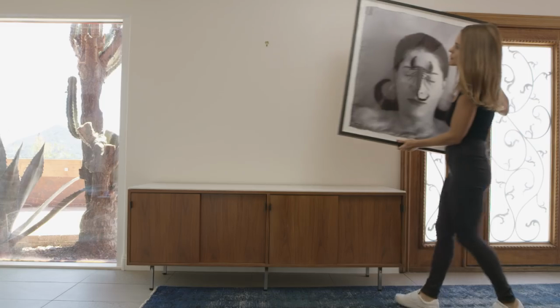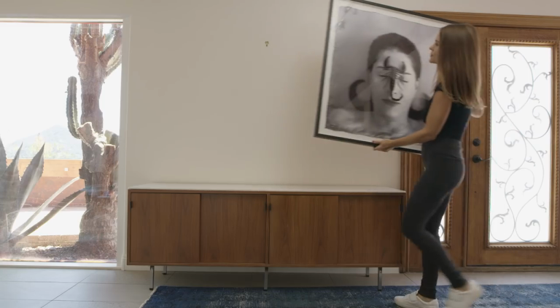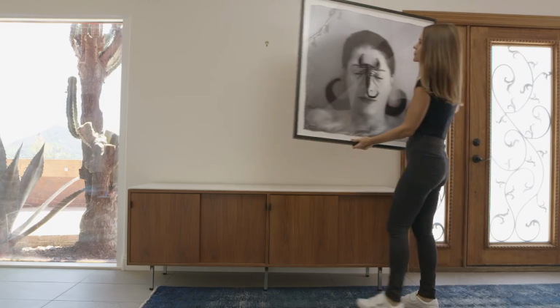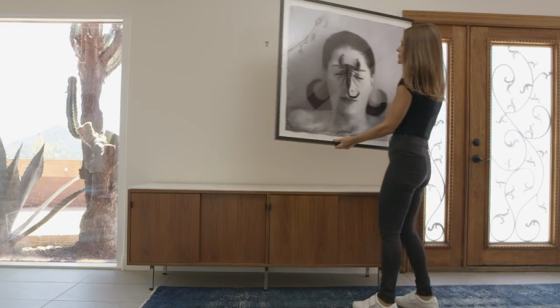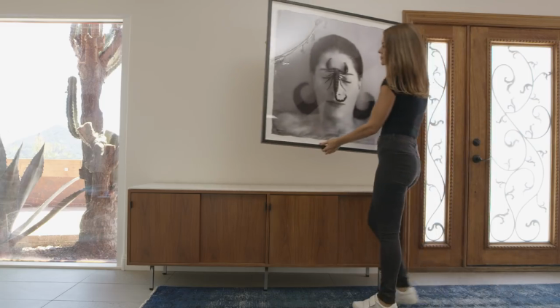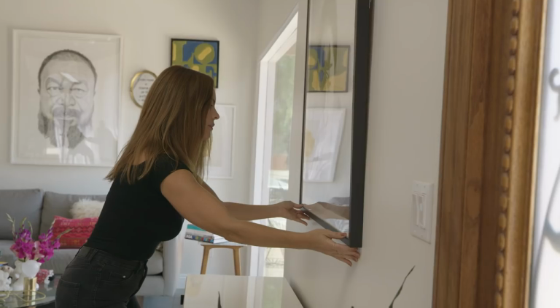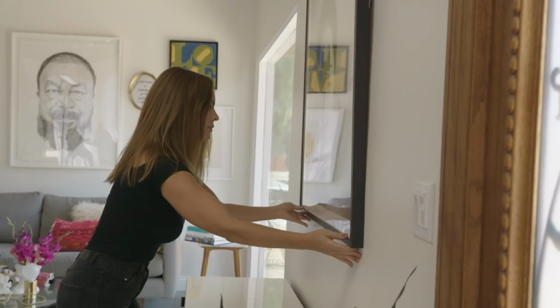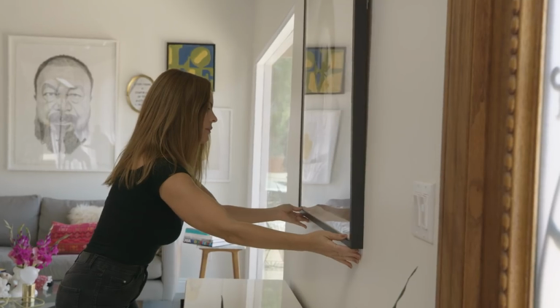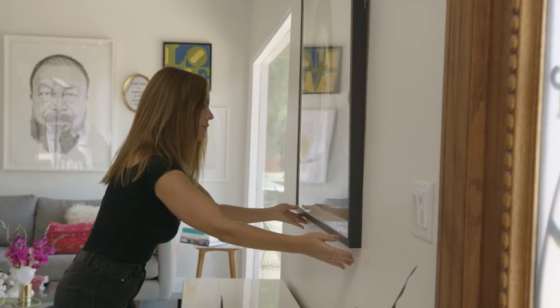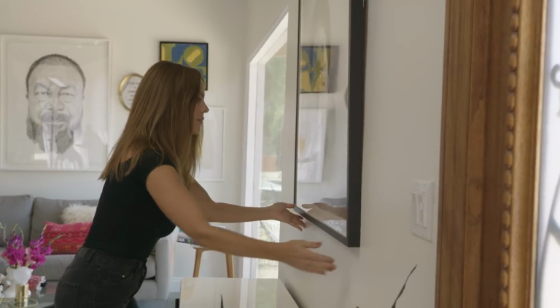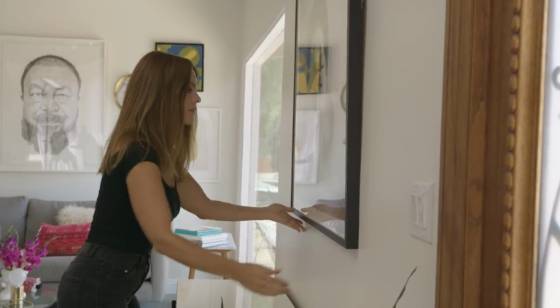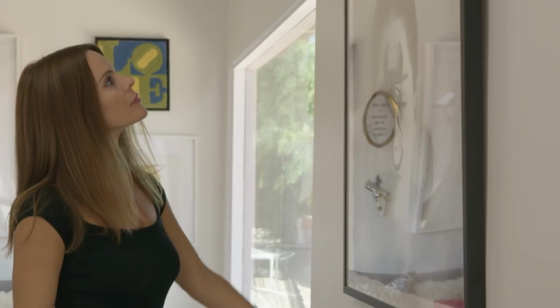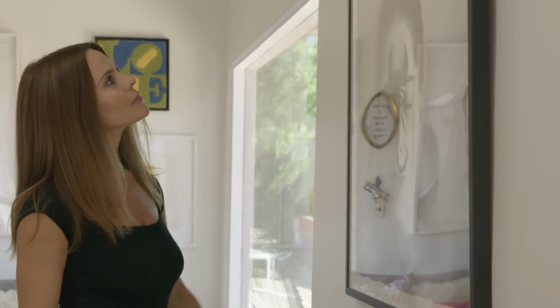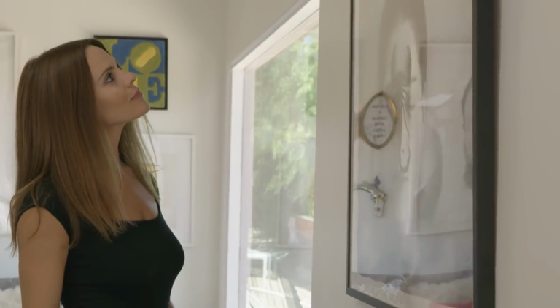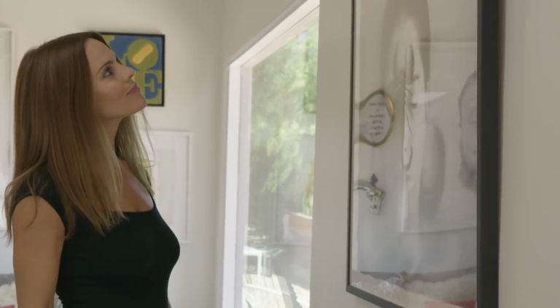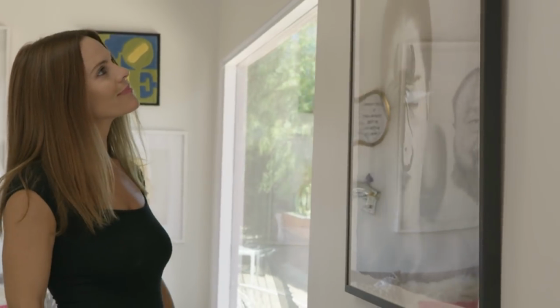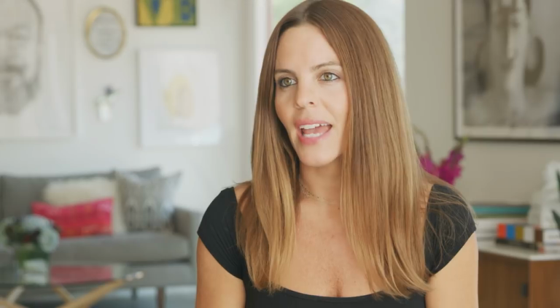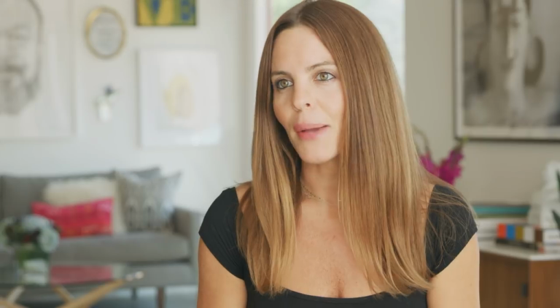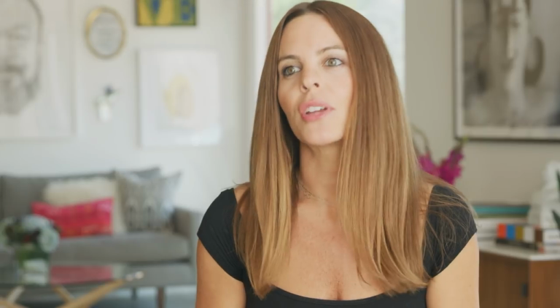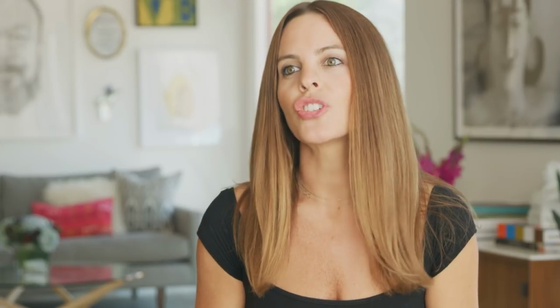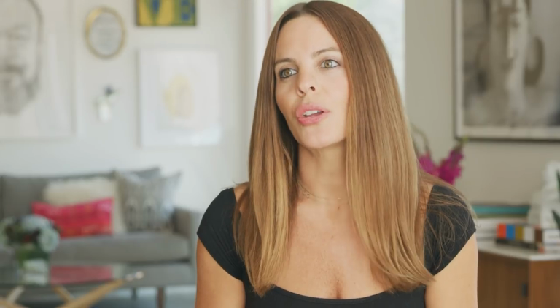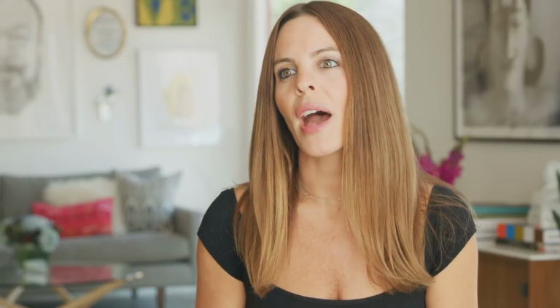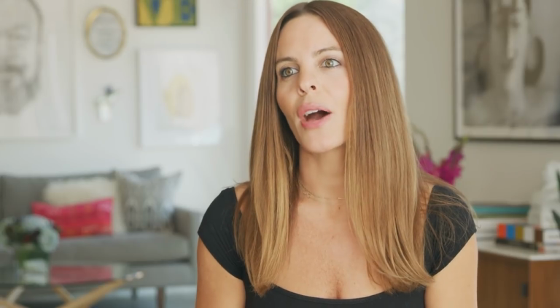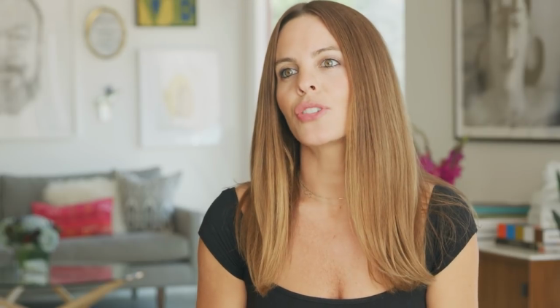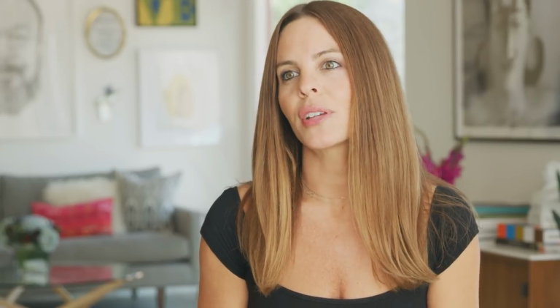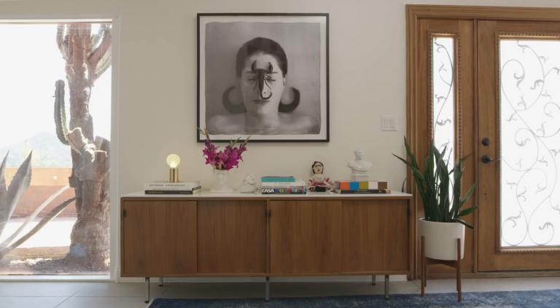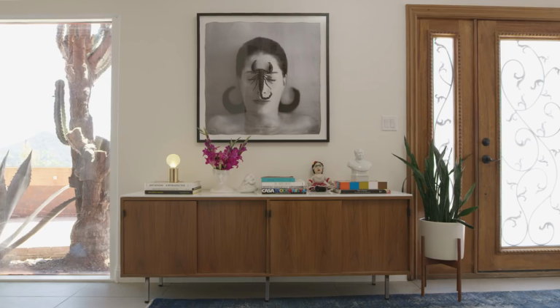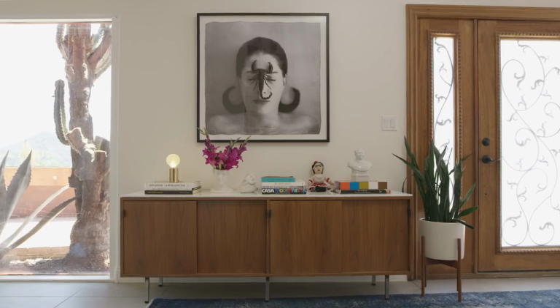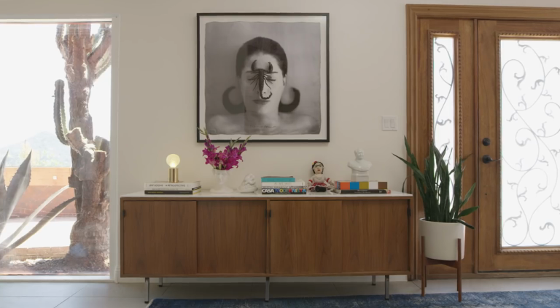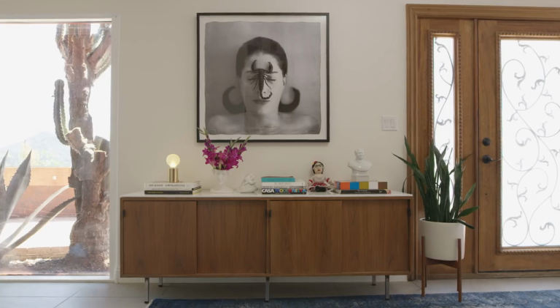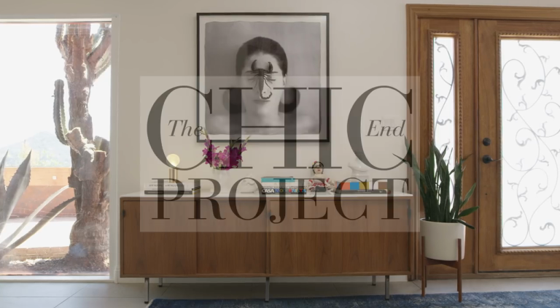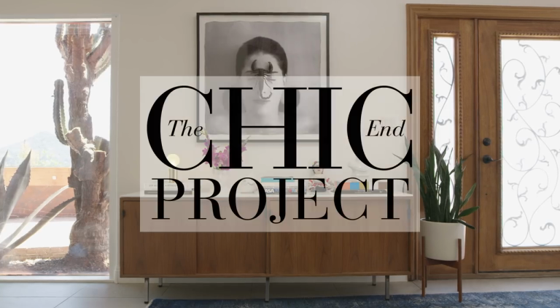I'm Katherine Carter. I'm an interior designer based in LA. Today I'm going to show you how to create an amazing entryway.